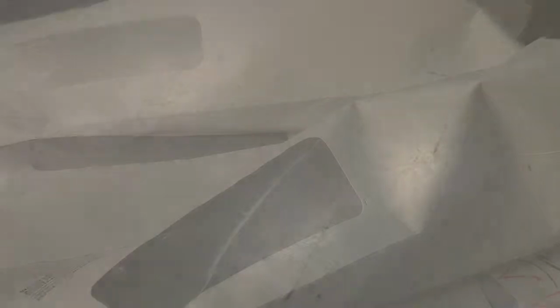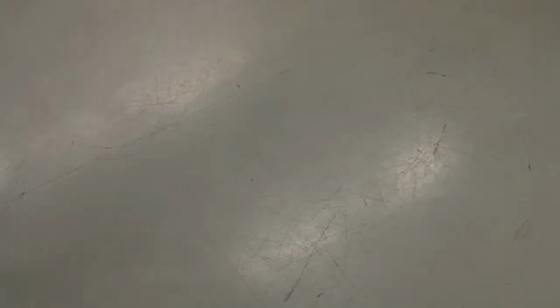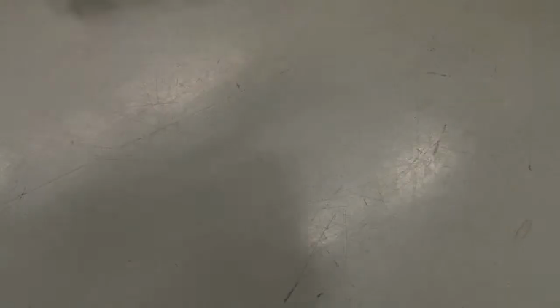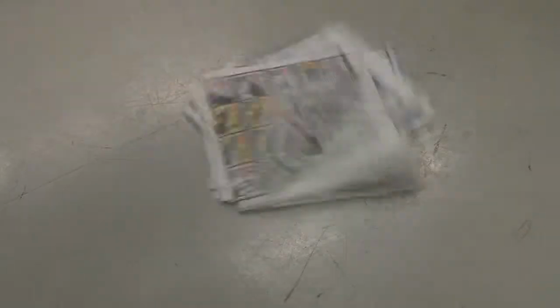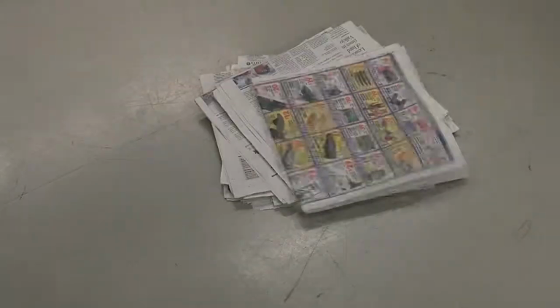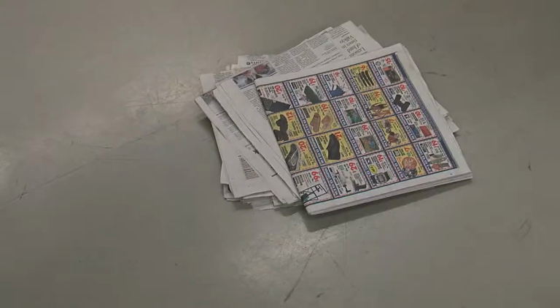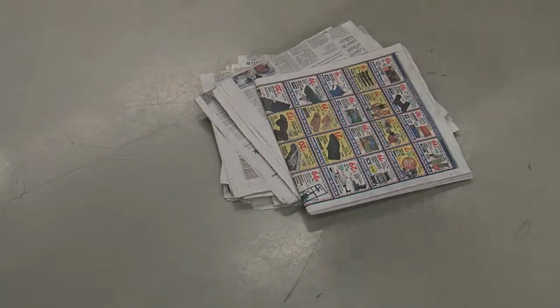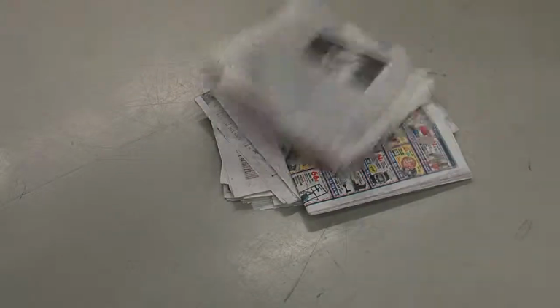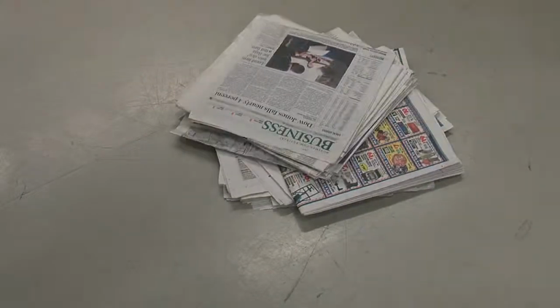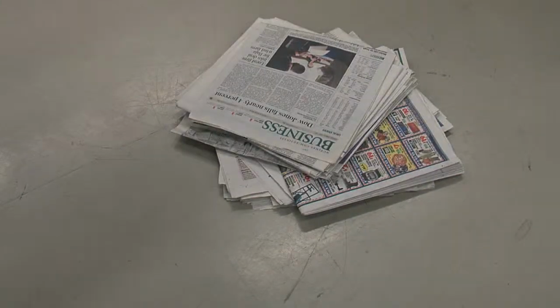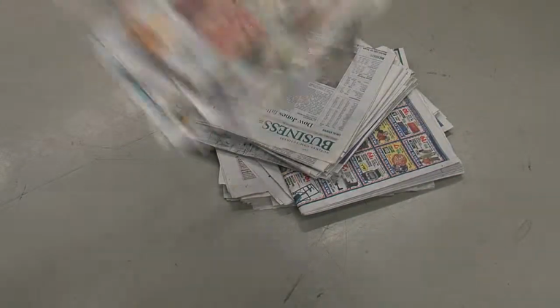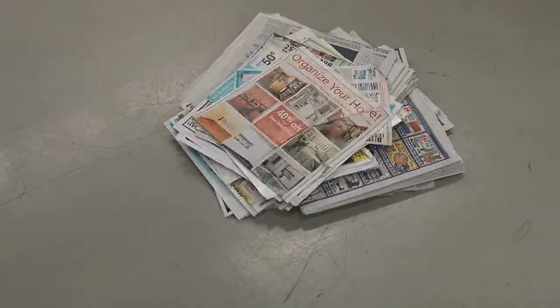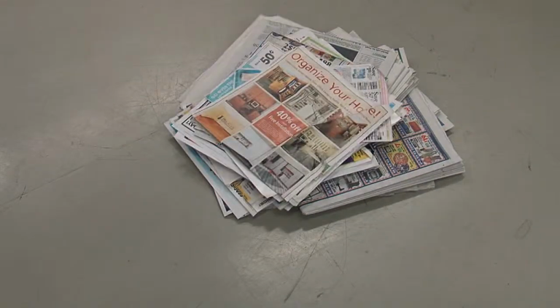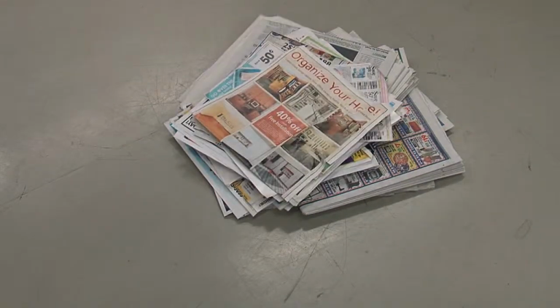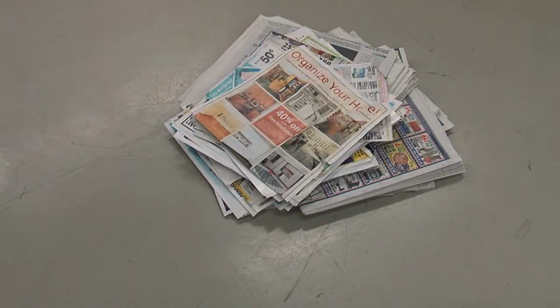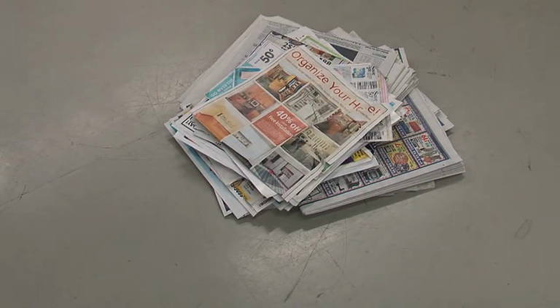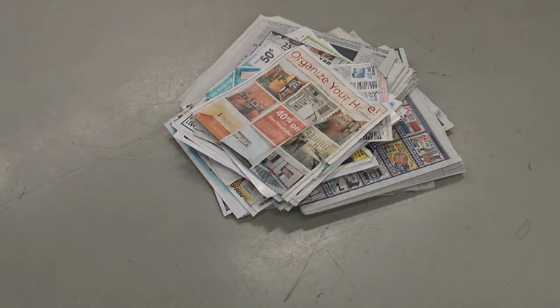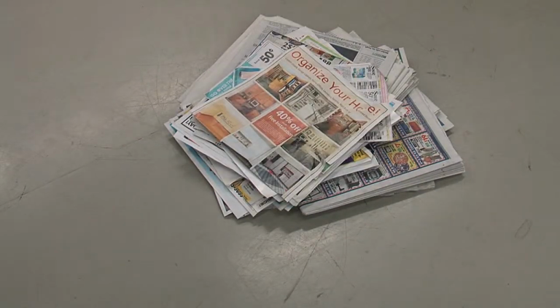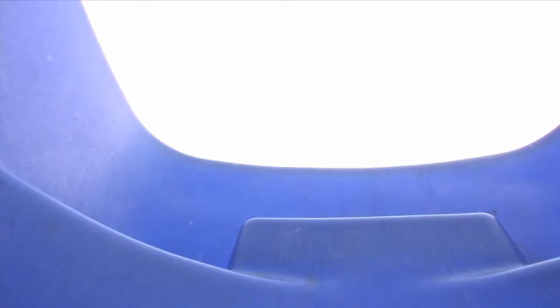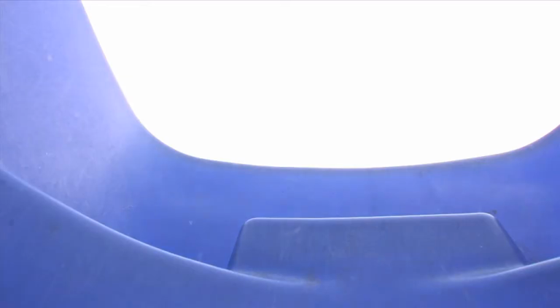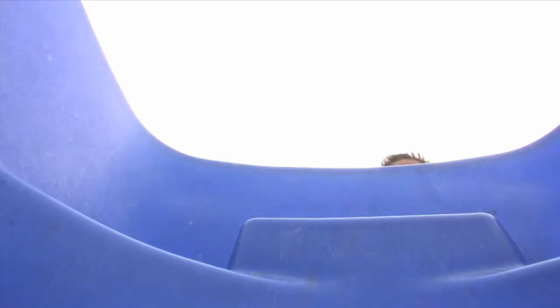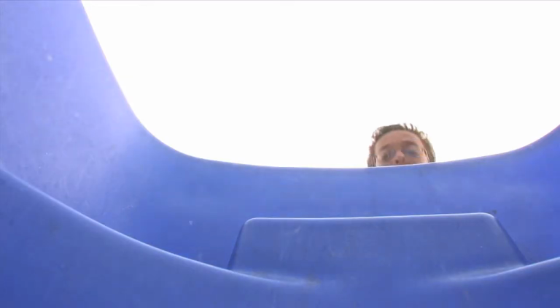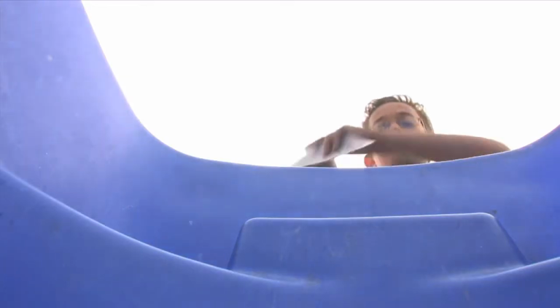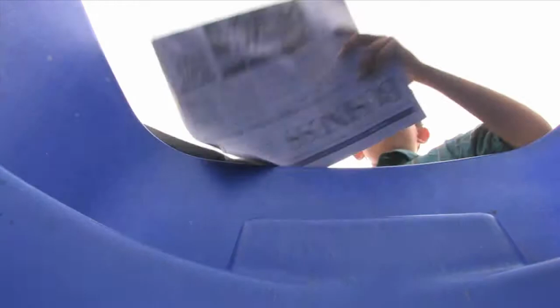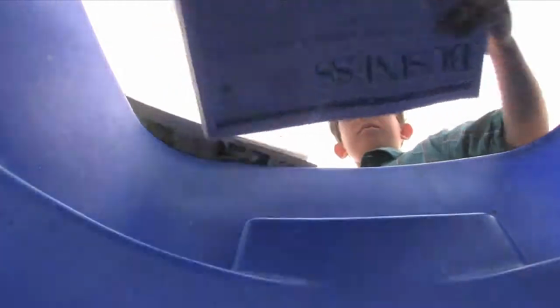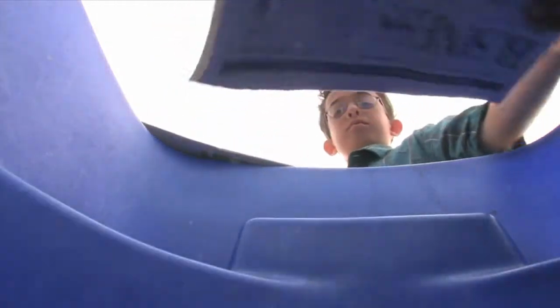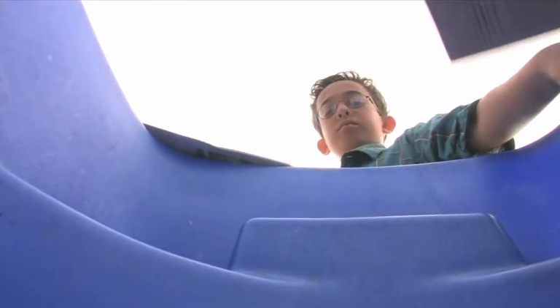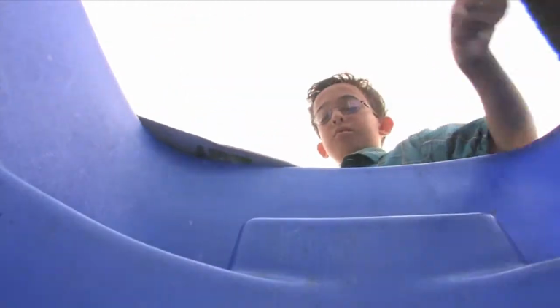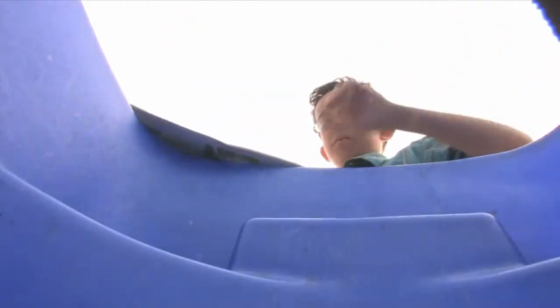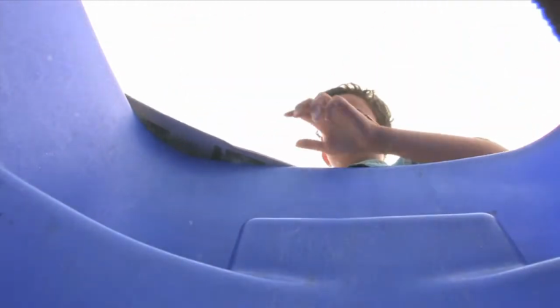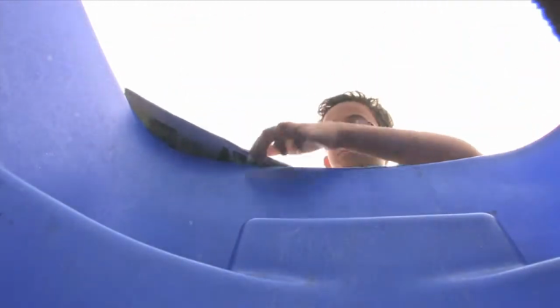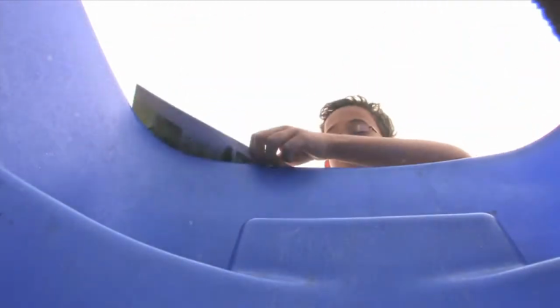N is for newspapers and all of the coupons and colored inserts that come with them.